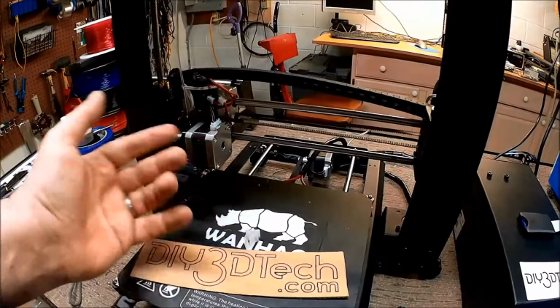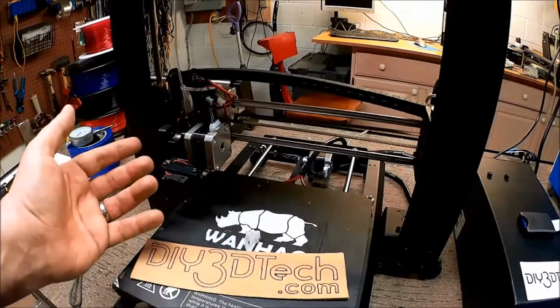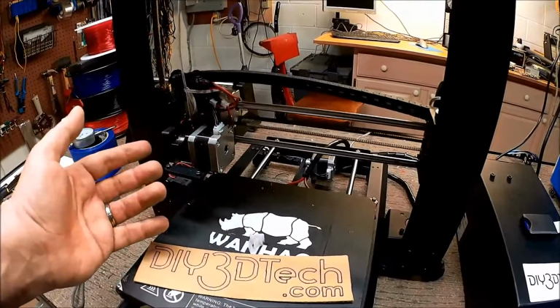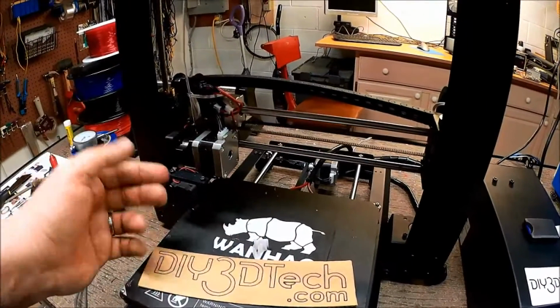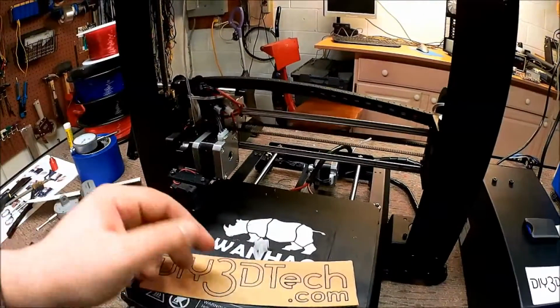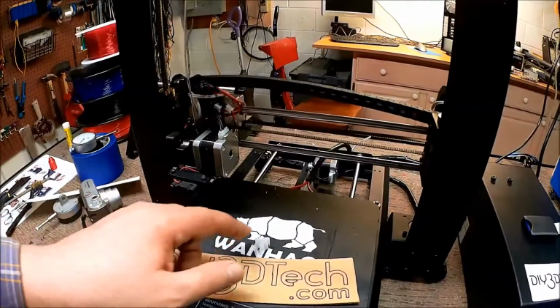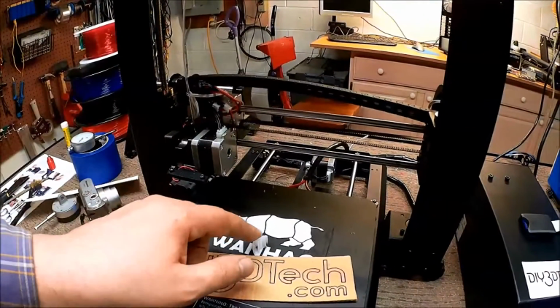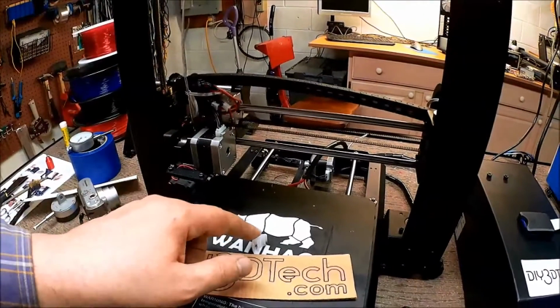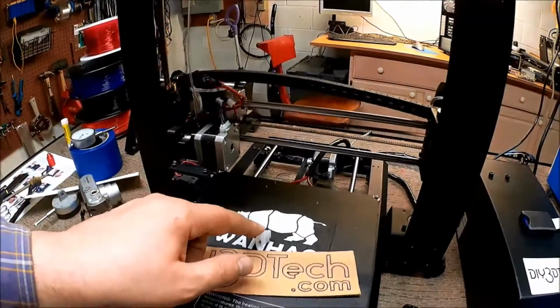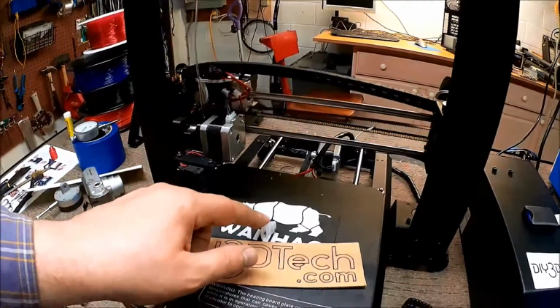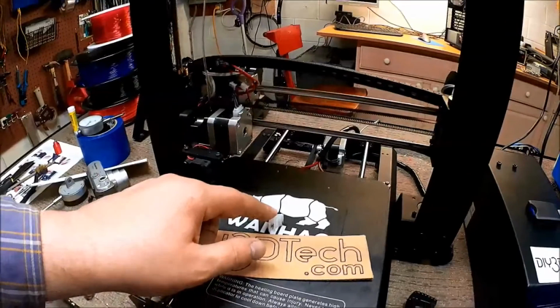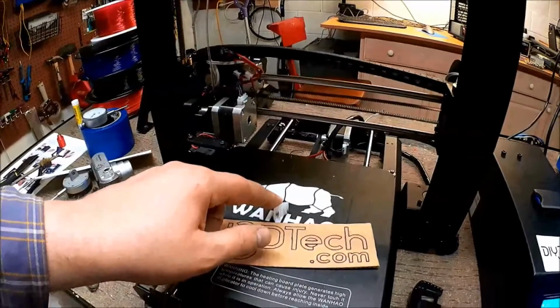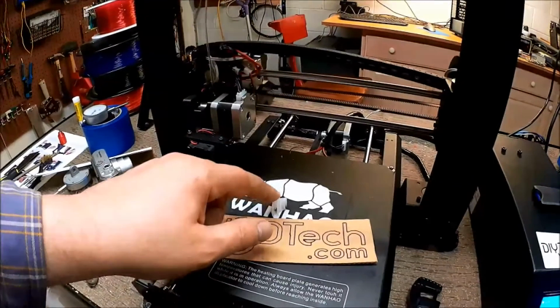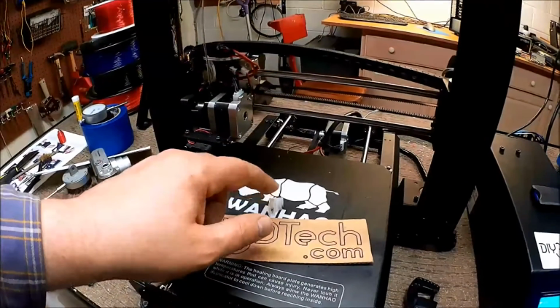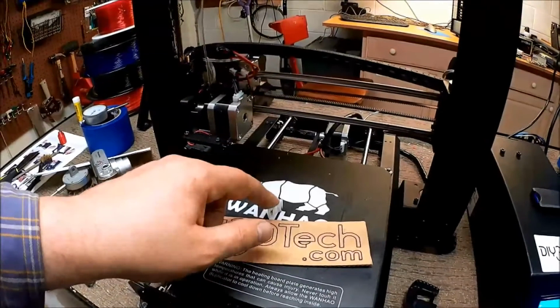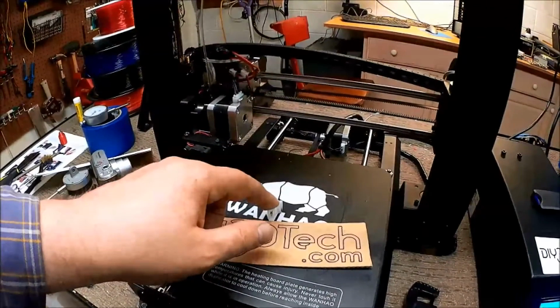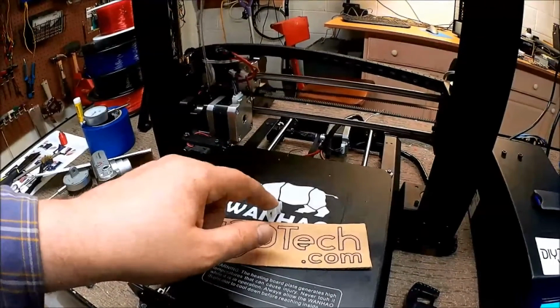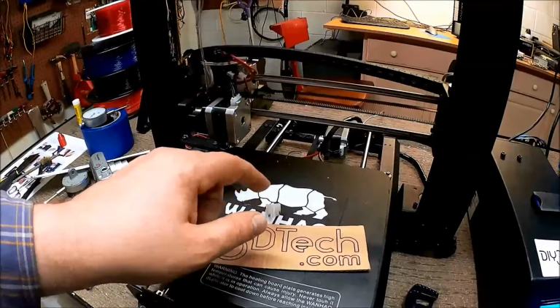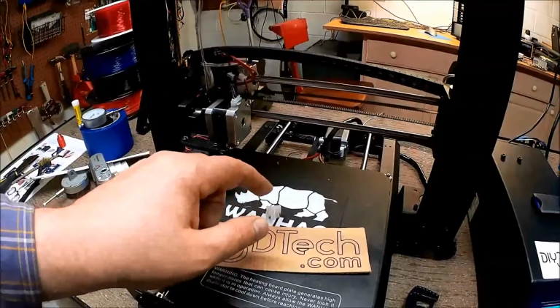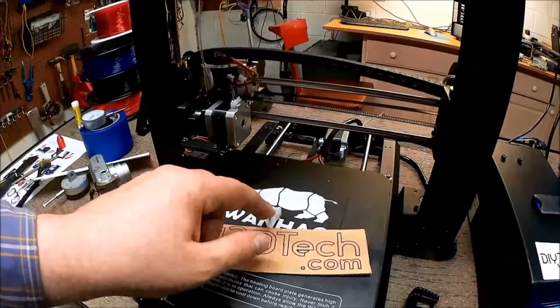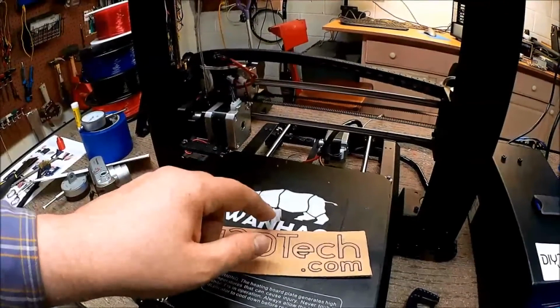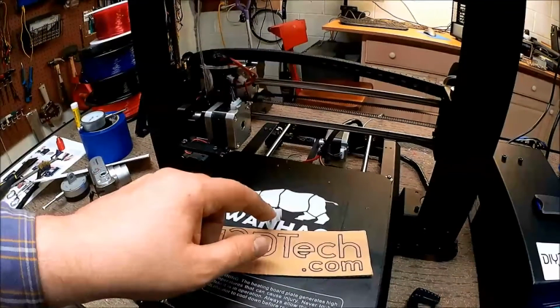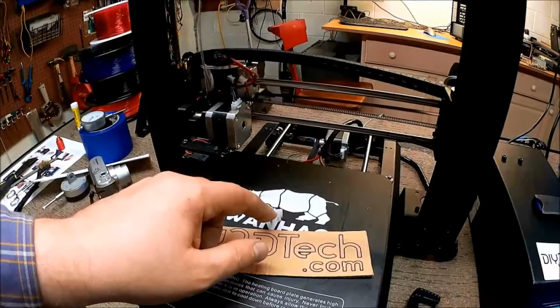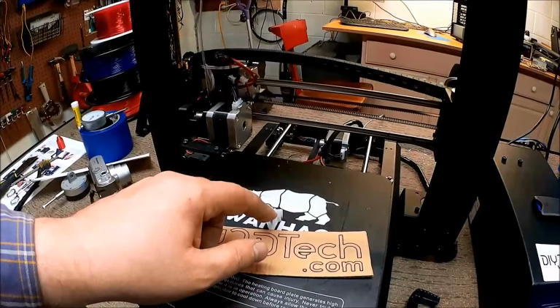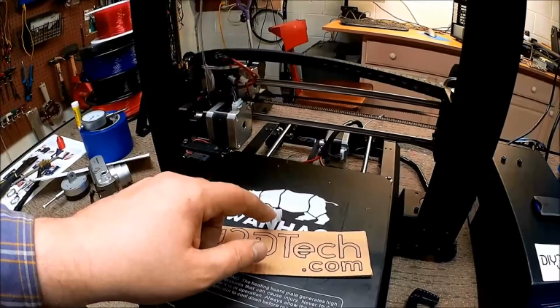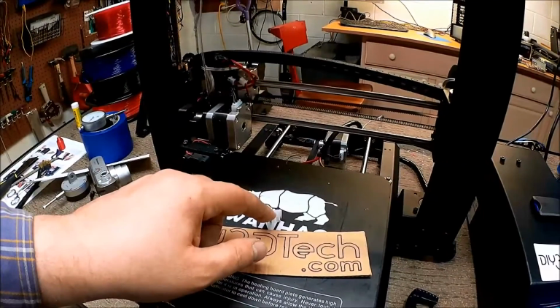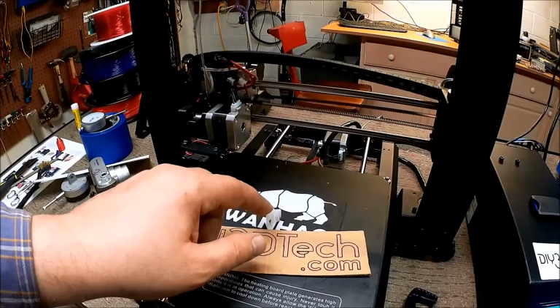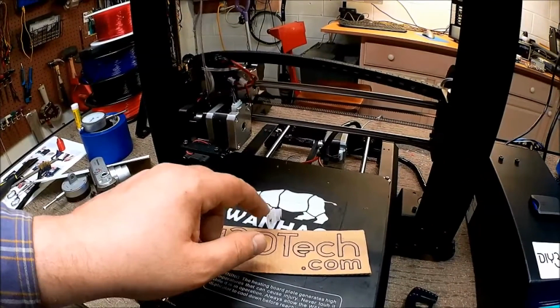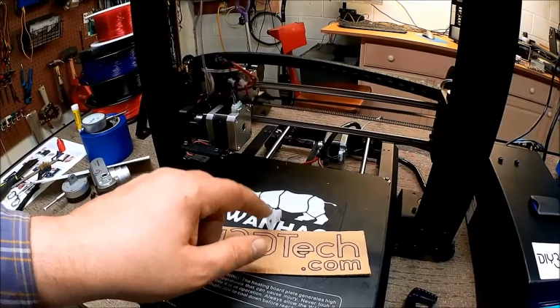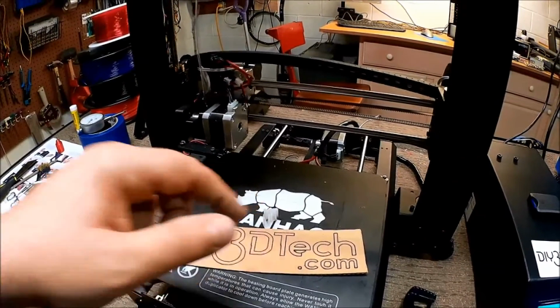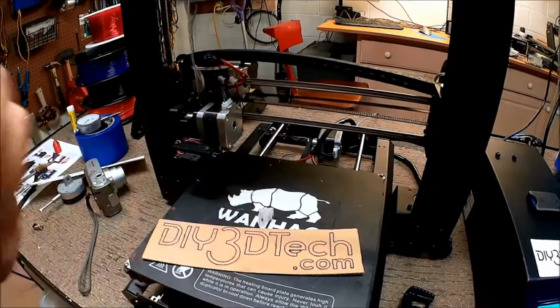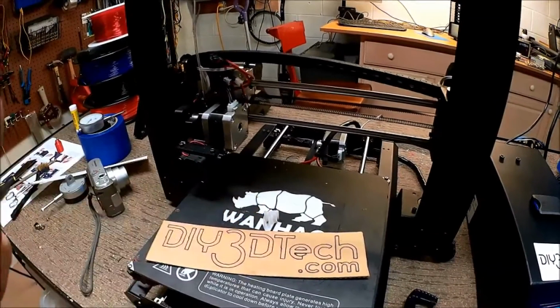It took seven minutes to print, very quick, so no big issue. So let's go ahead and pop this off the bed and see how it all works.